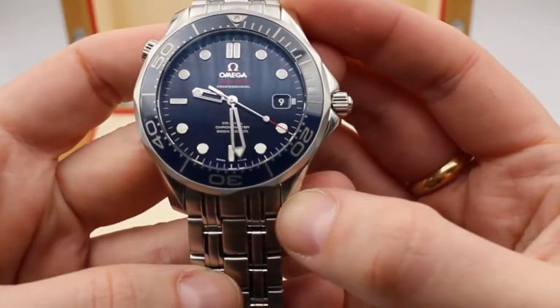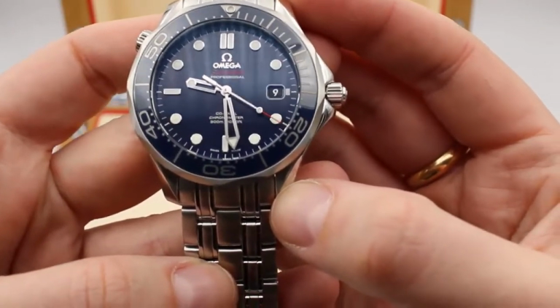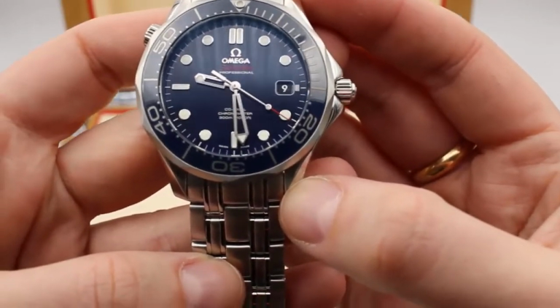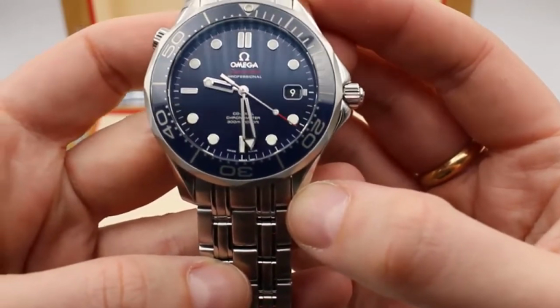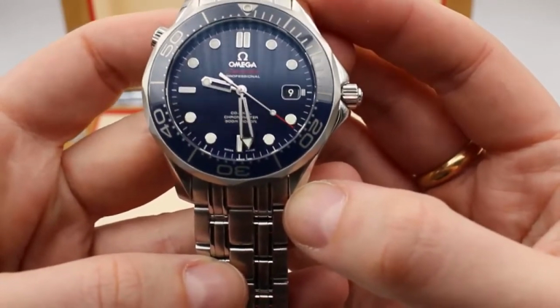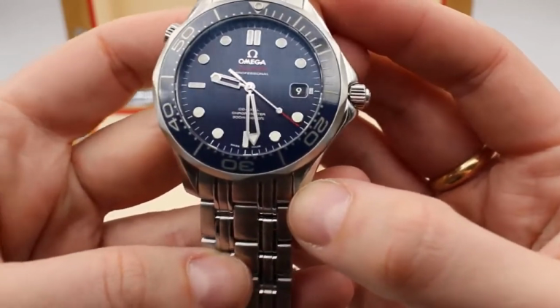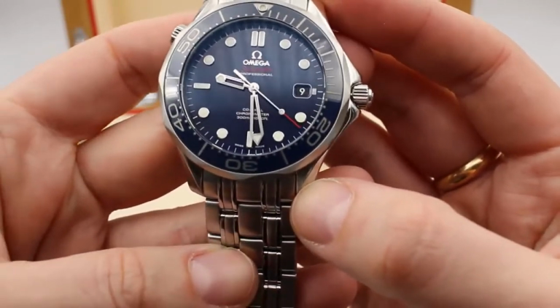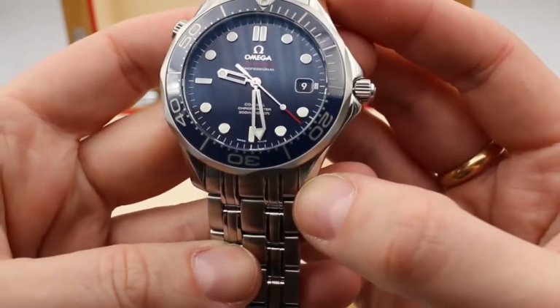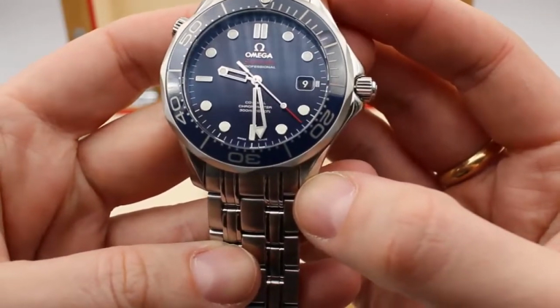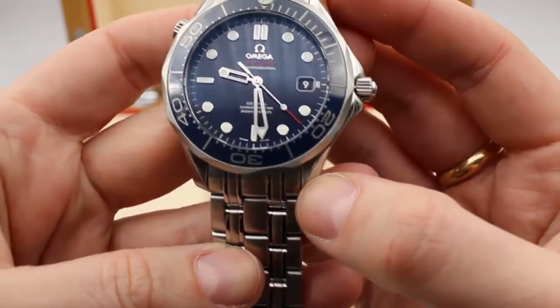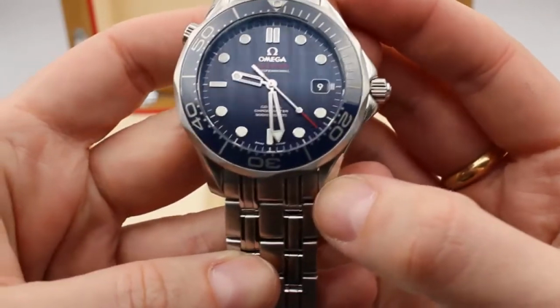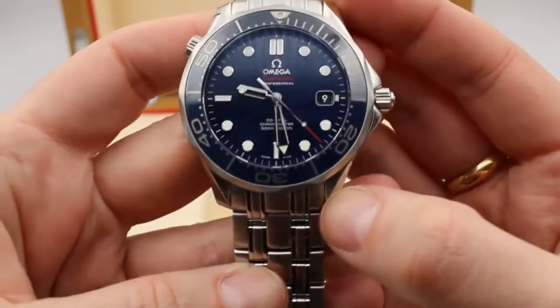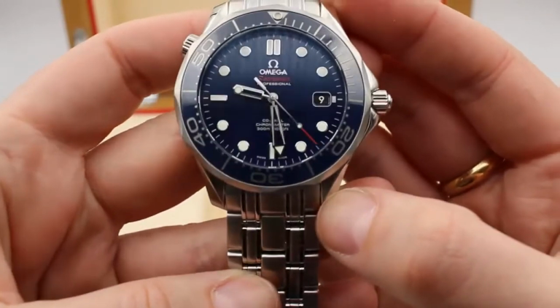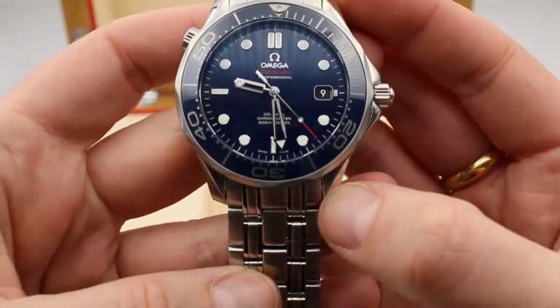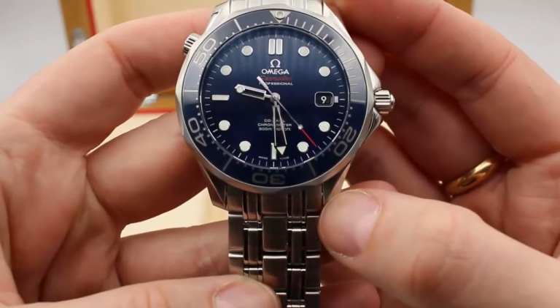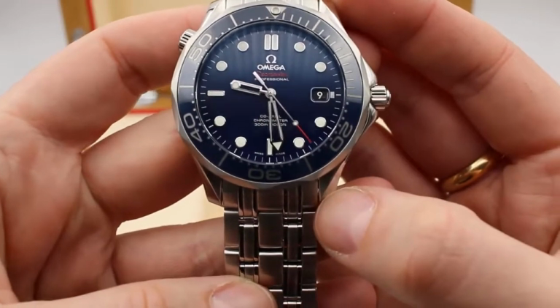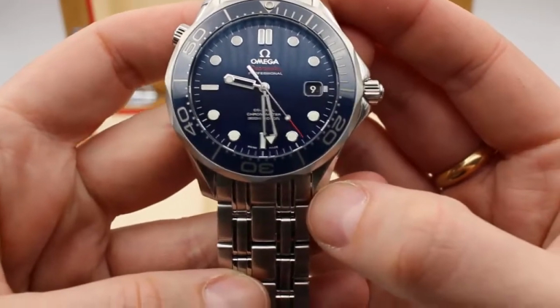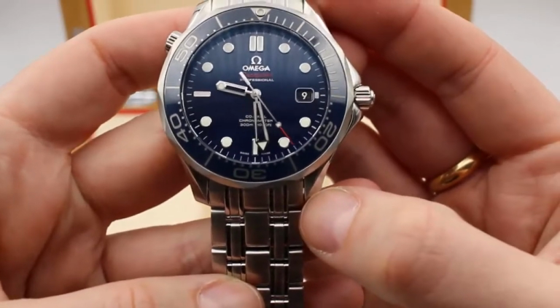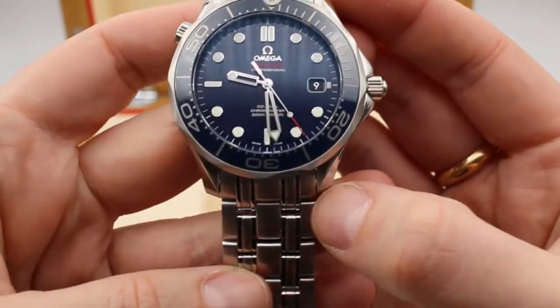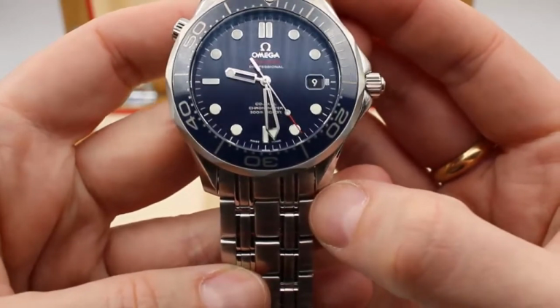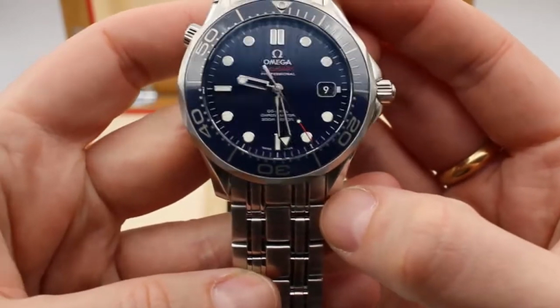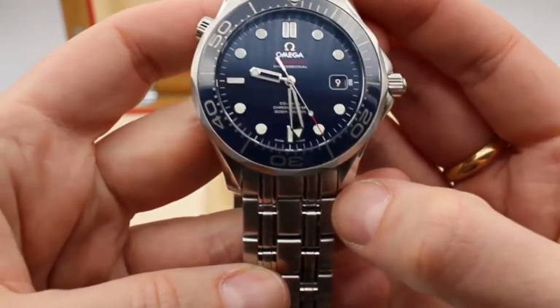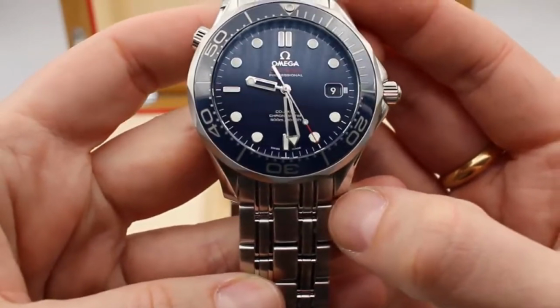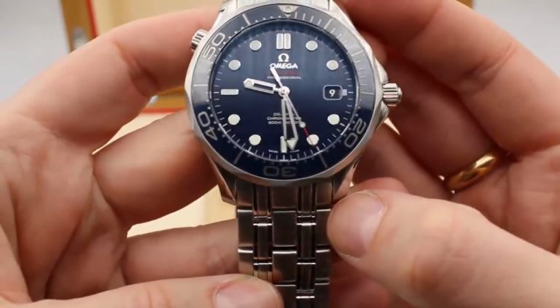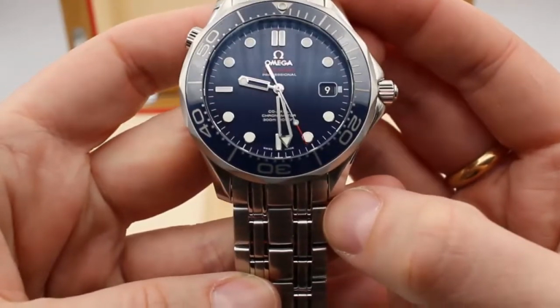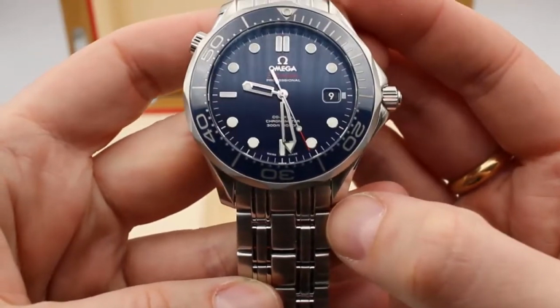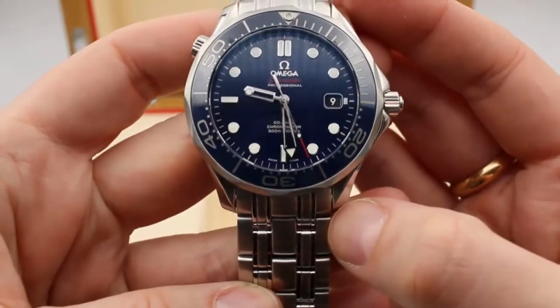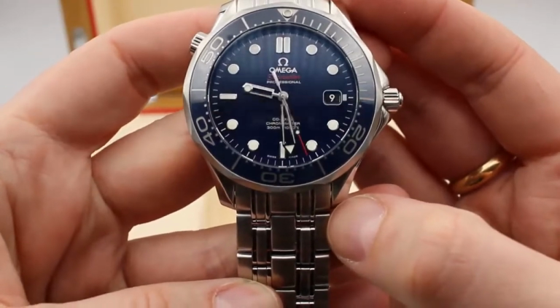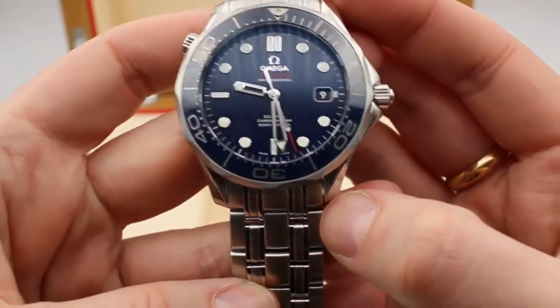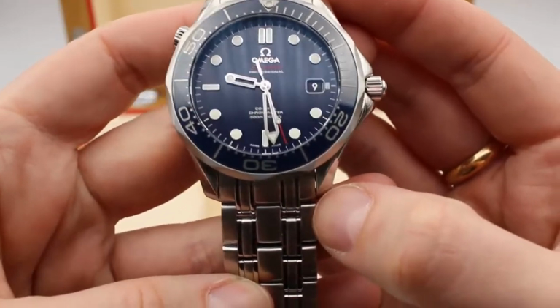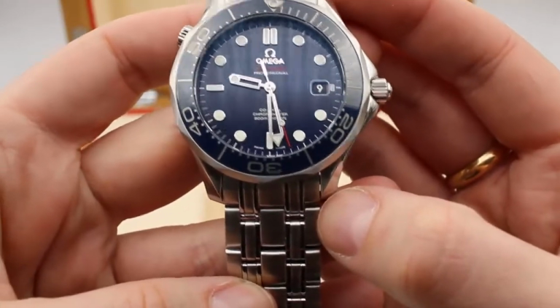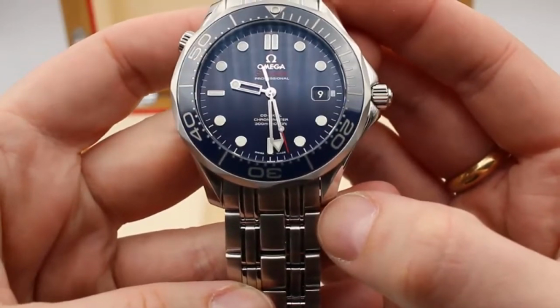The hour markers are raised along with the Omega logo, so it has a very clear, easy to read dial.